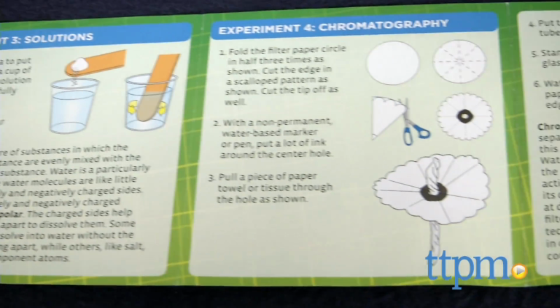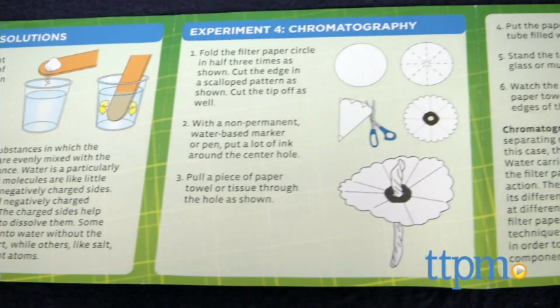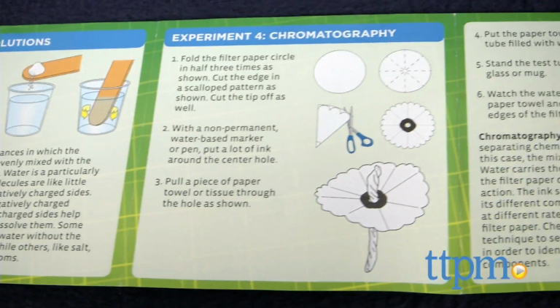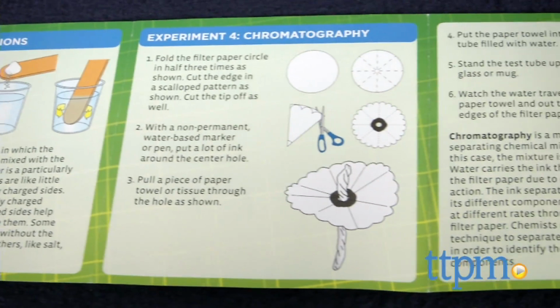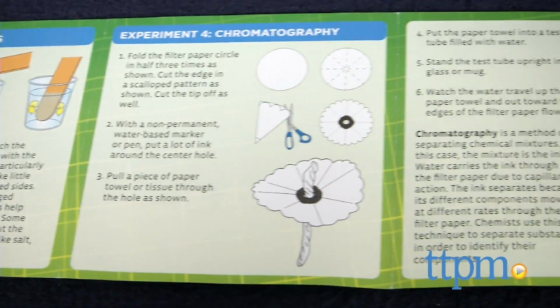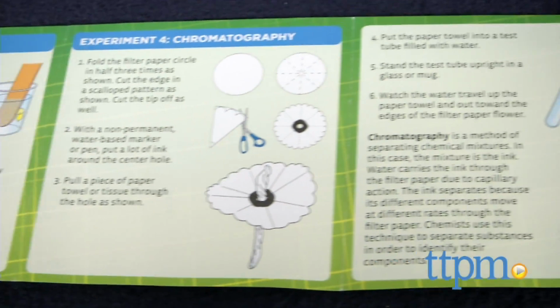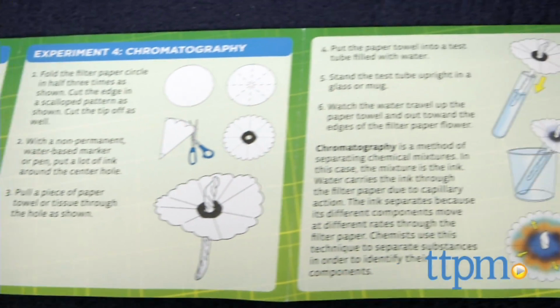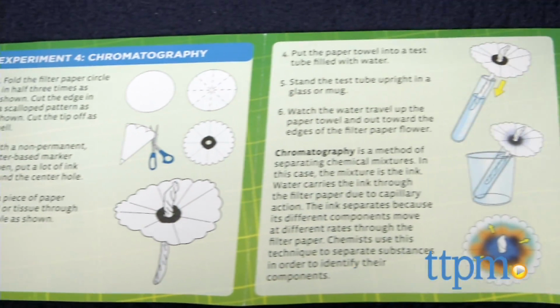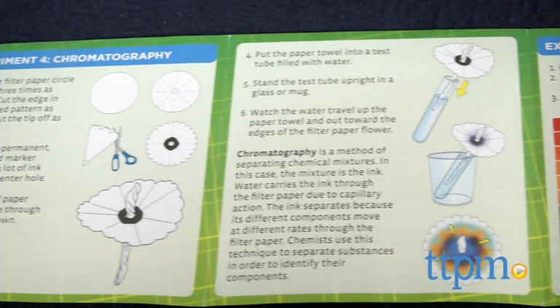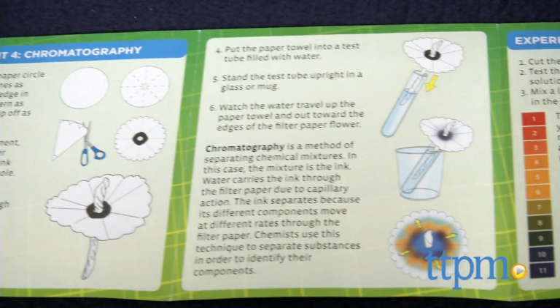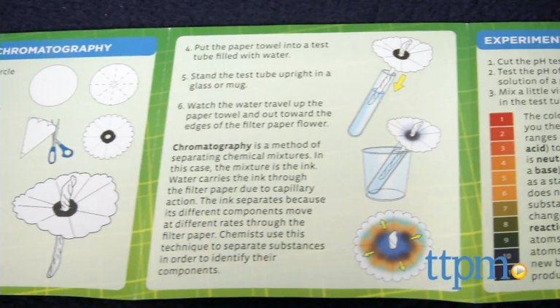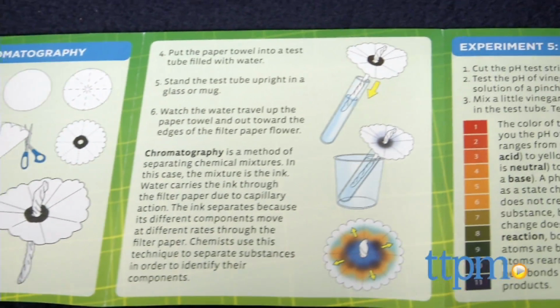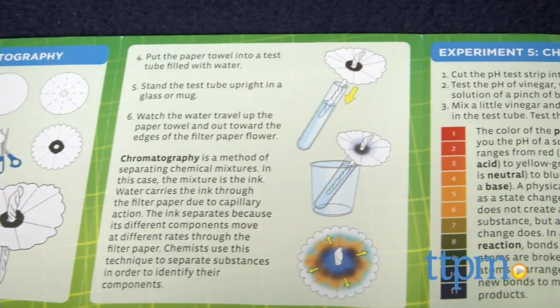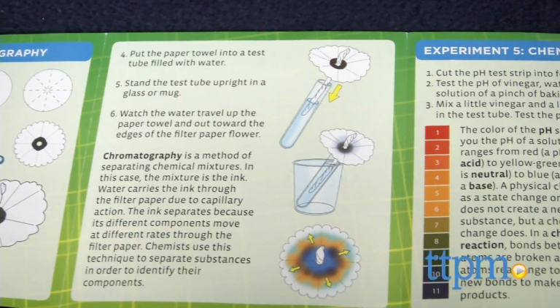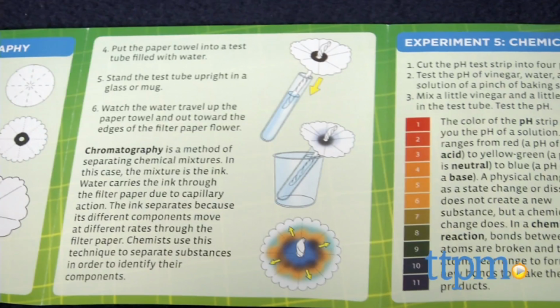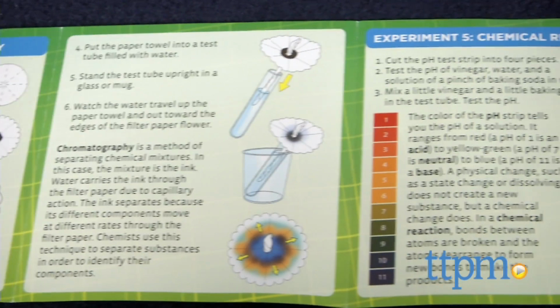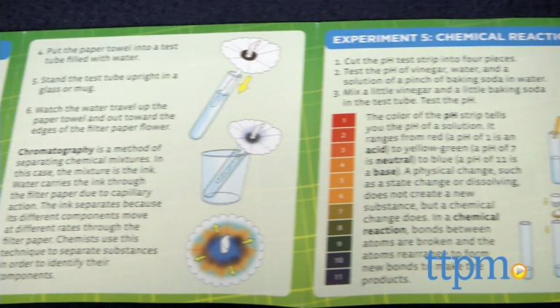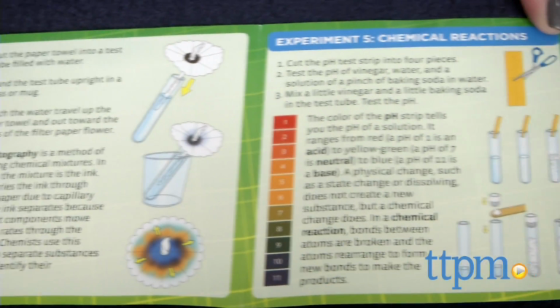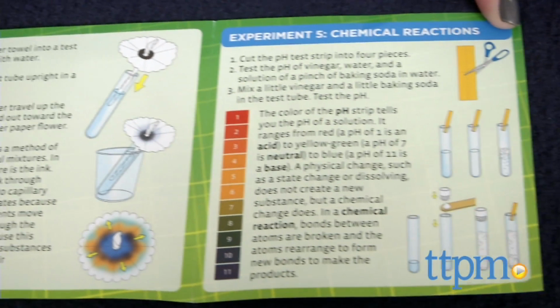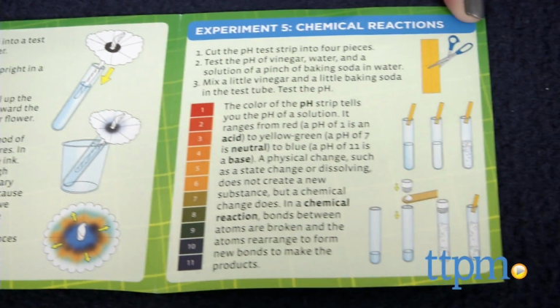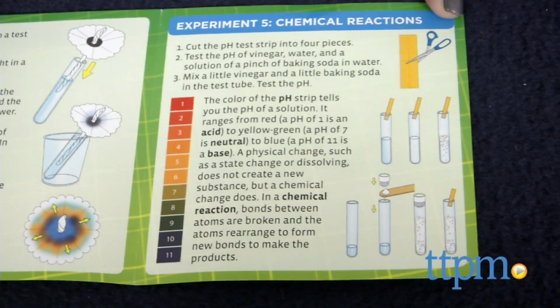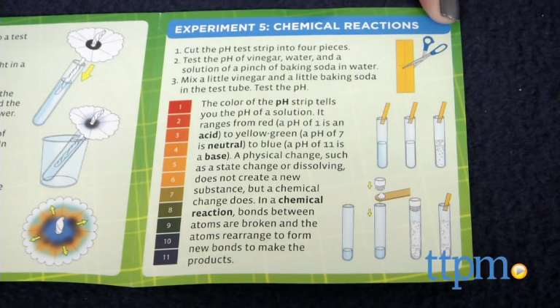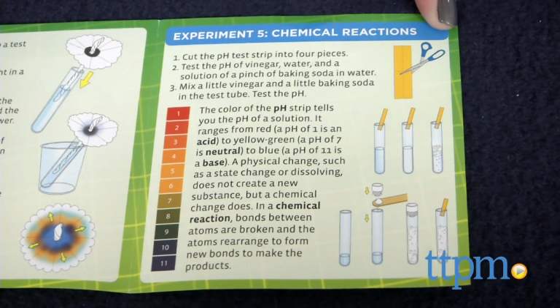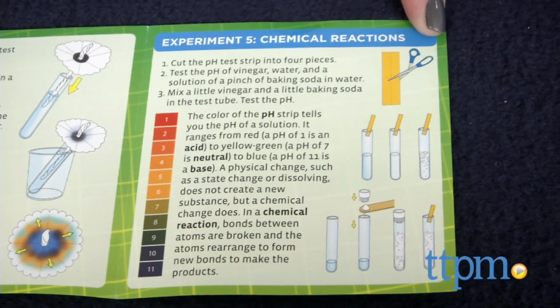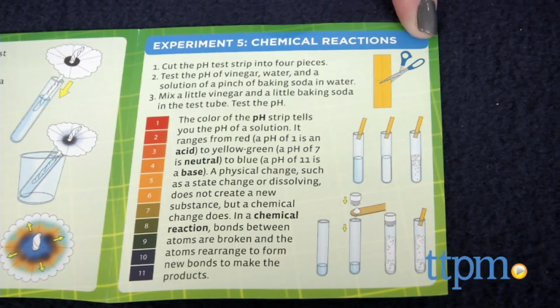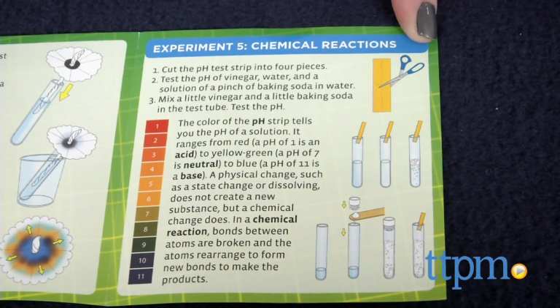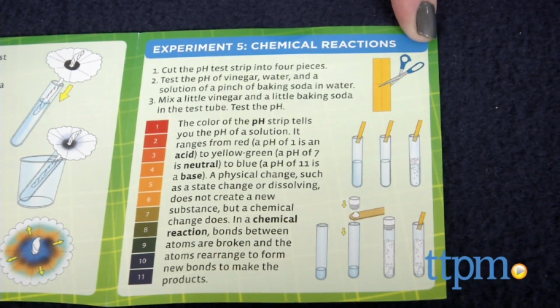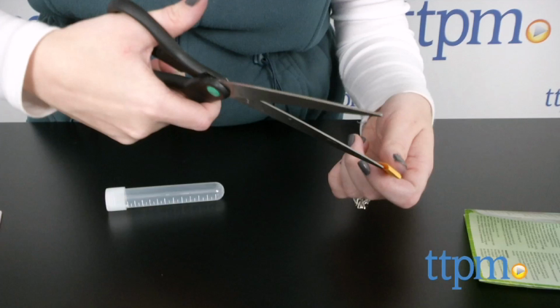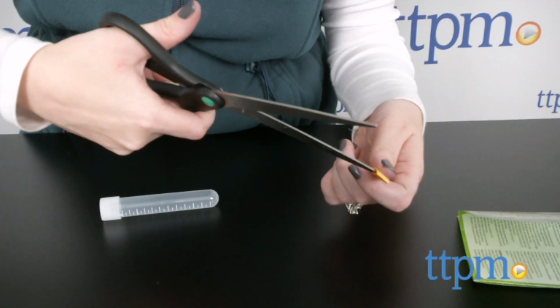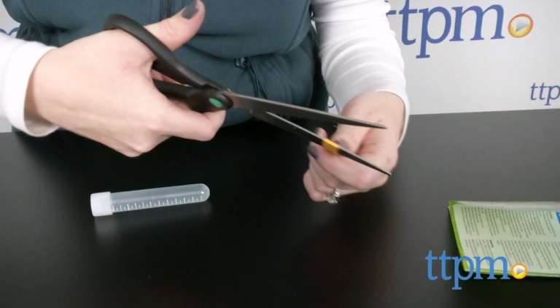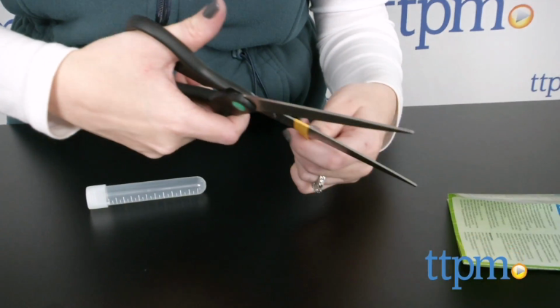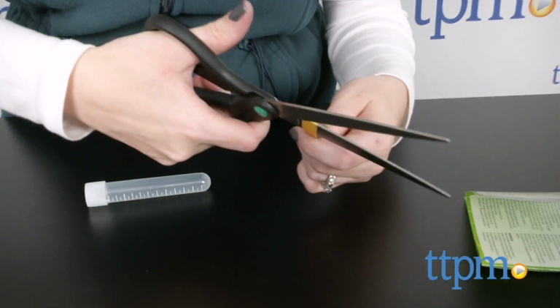You'll also need water, salt, sugar, white vinegar, baking soda, a freezer, scissors, water-based markers, and a paper towel or tissue.